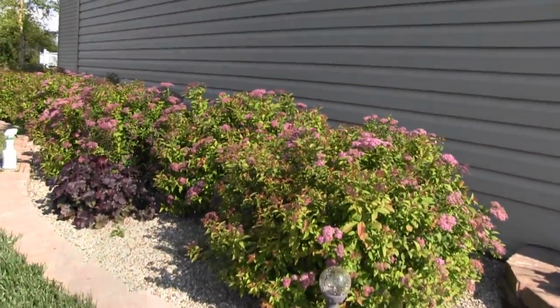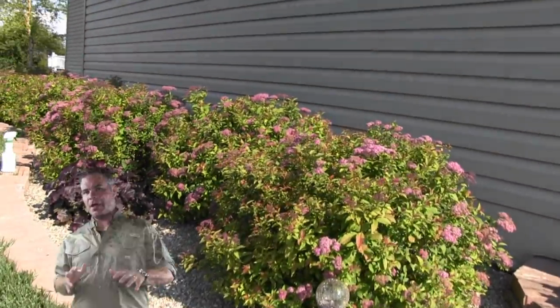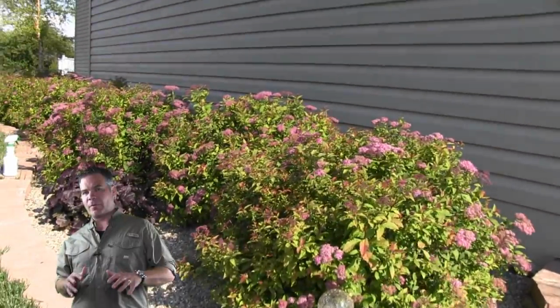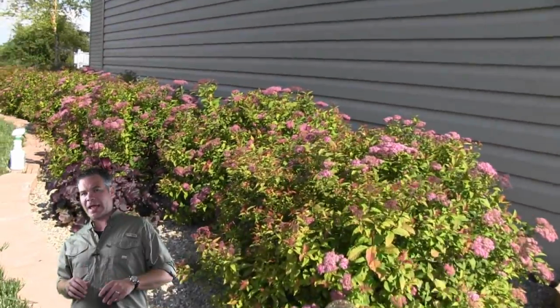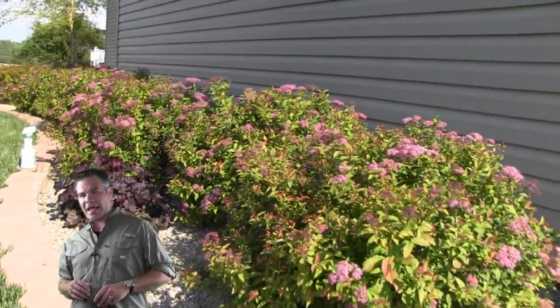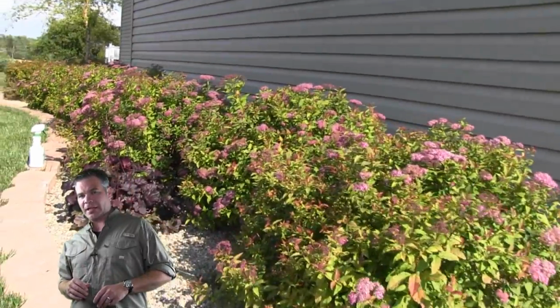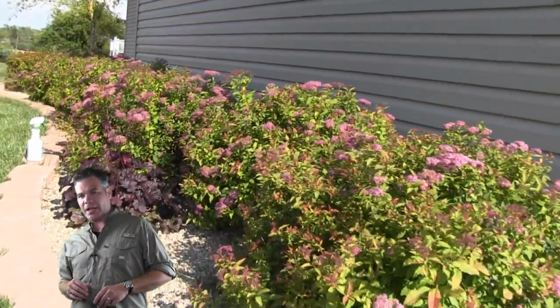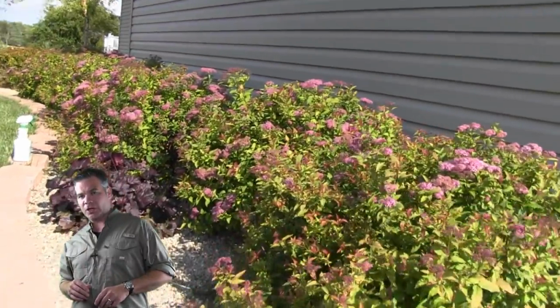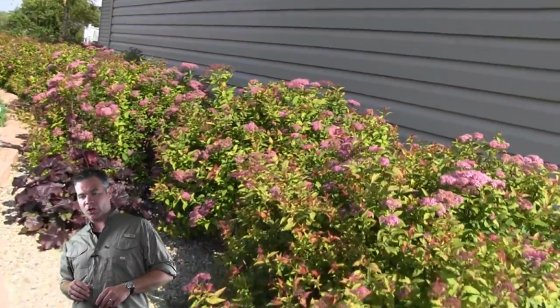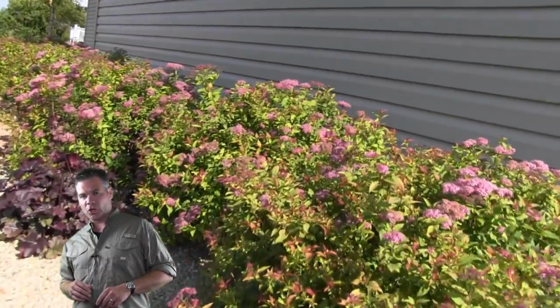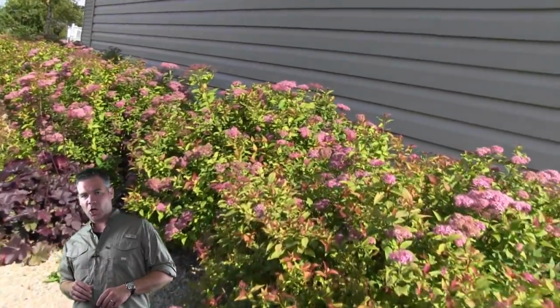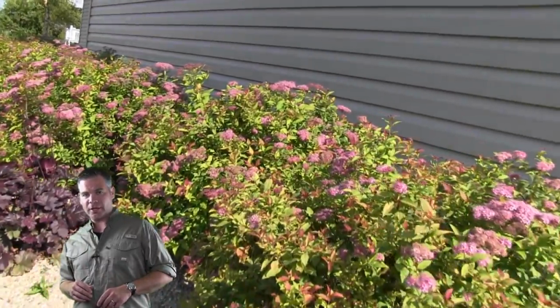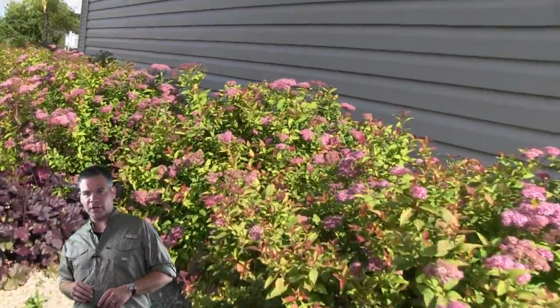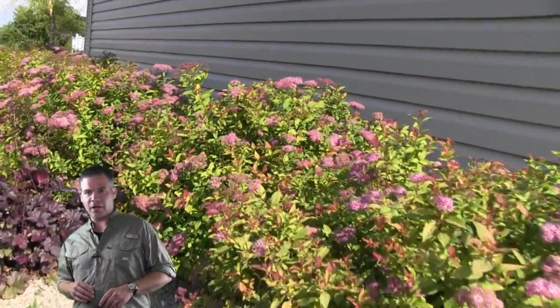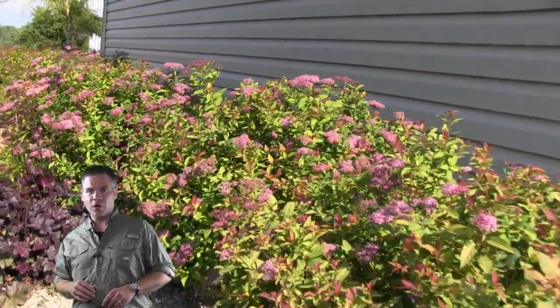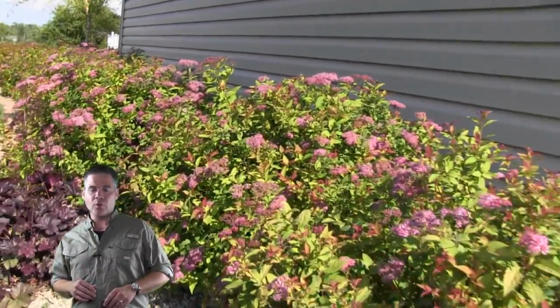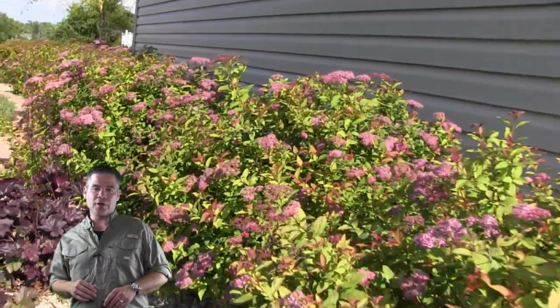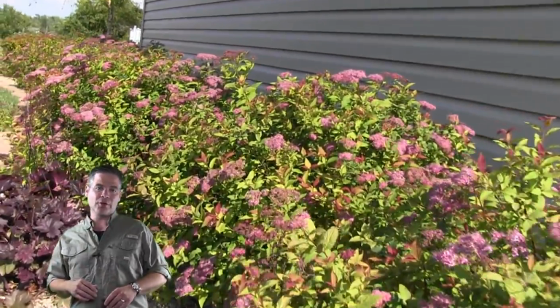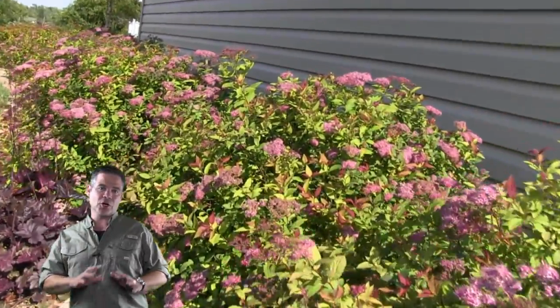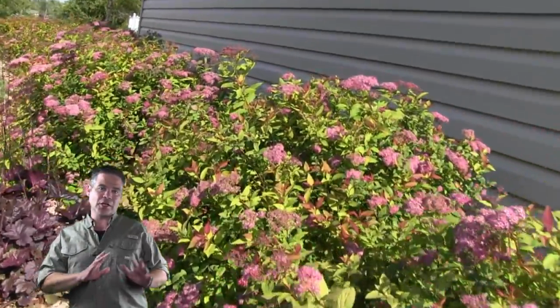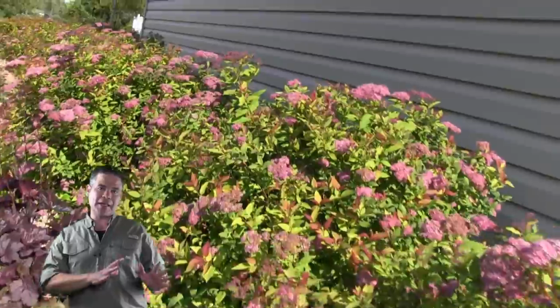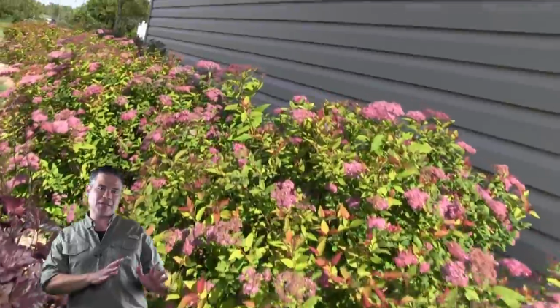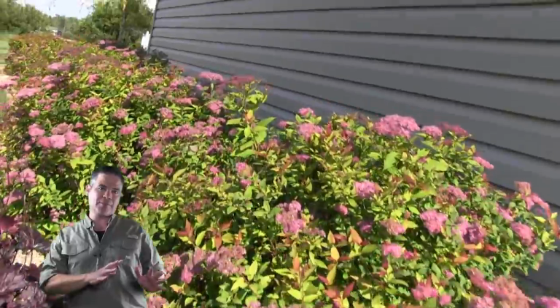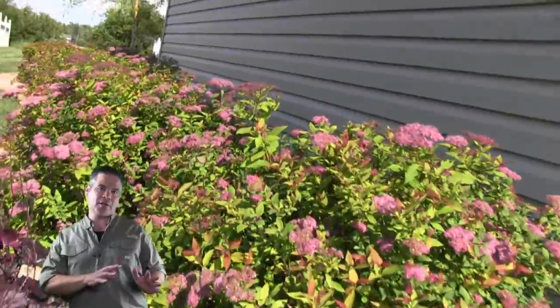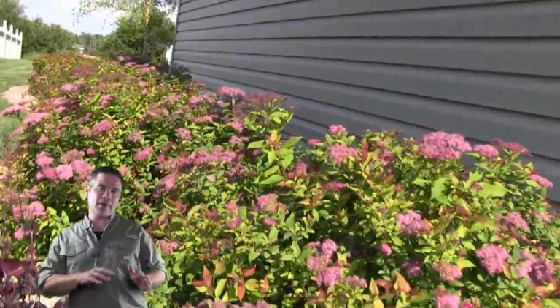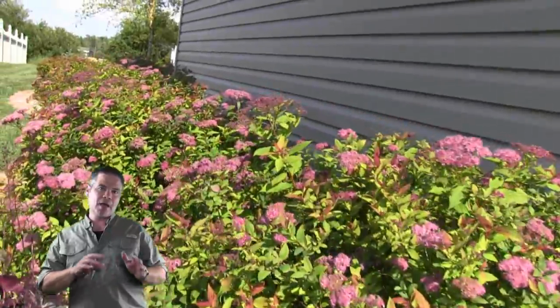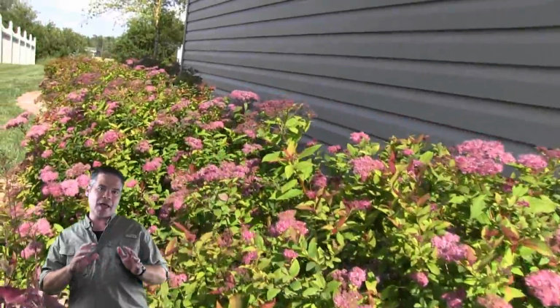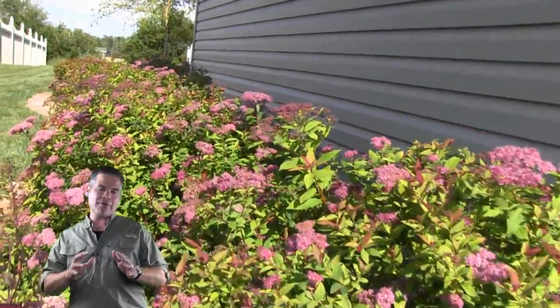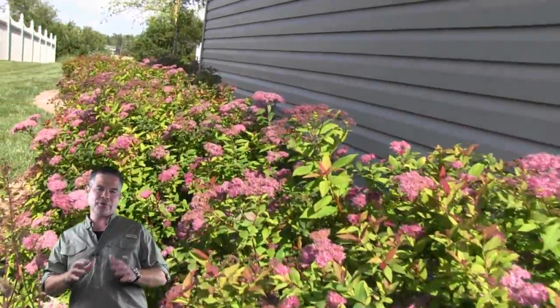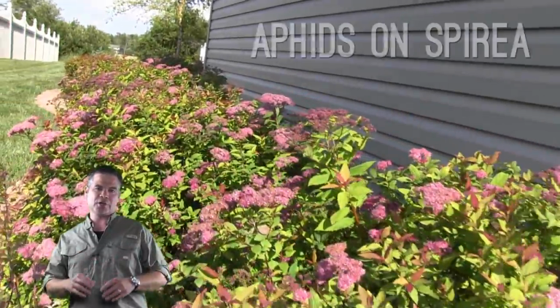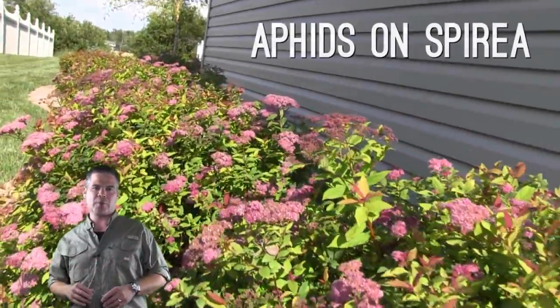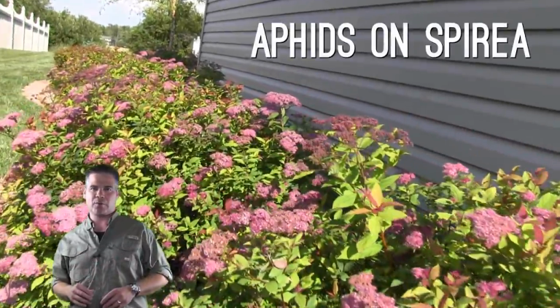Hey everybody, Alan Hain here, the Lawn Care Nut, with another landscape tip: aphids on spirea.